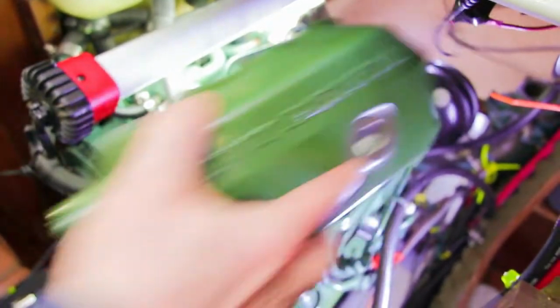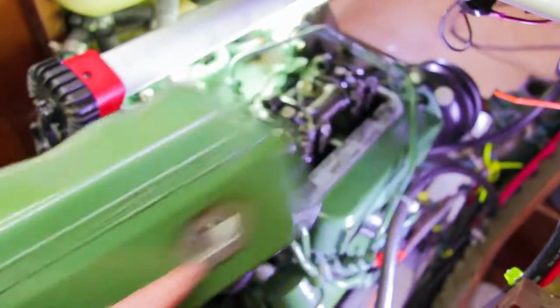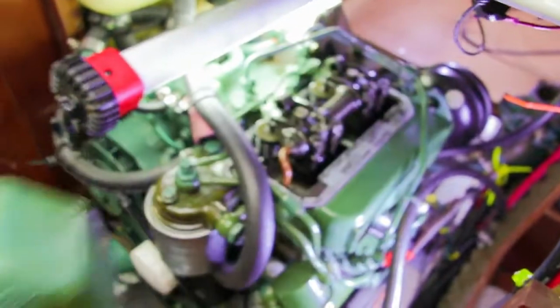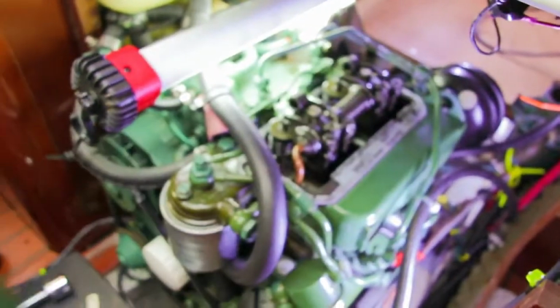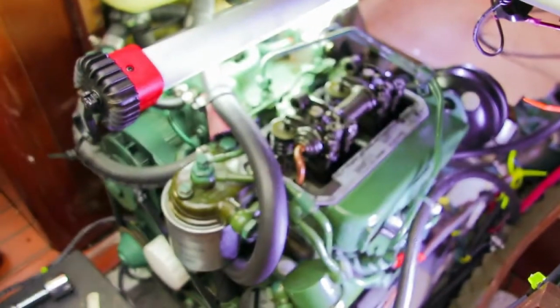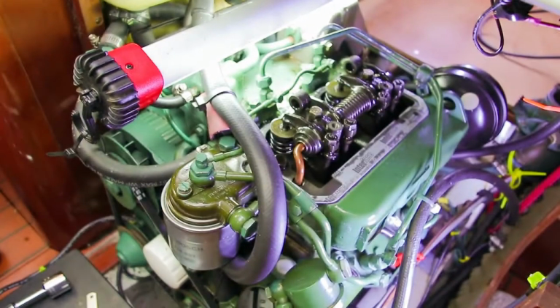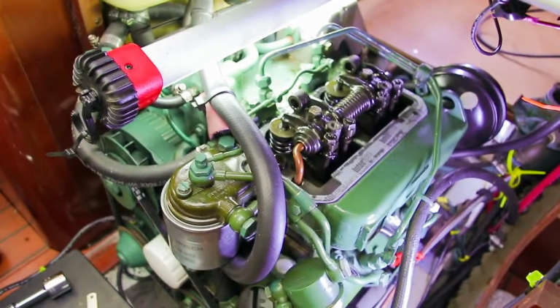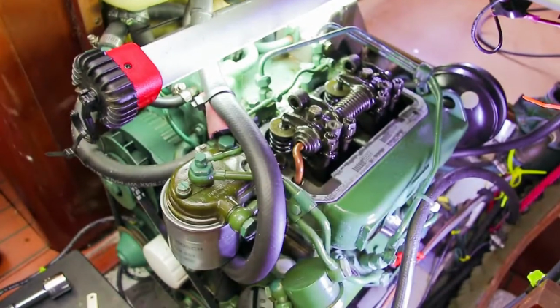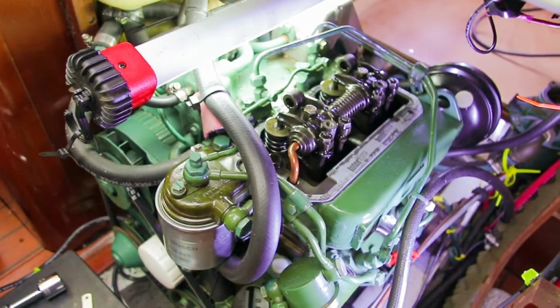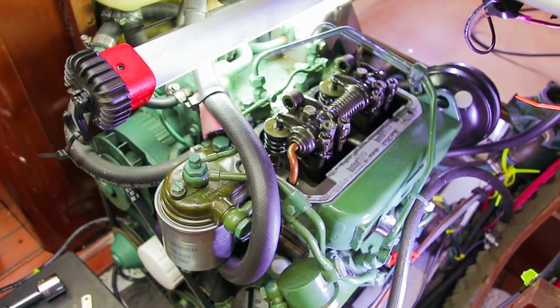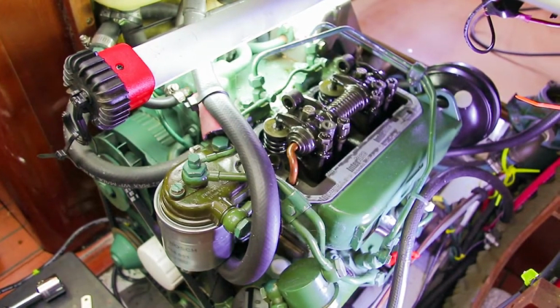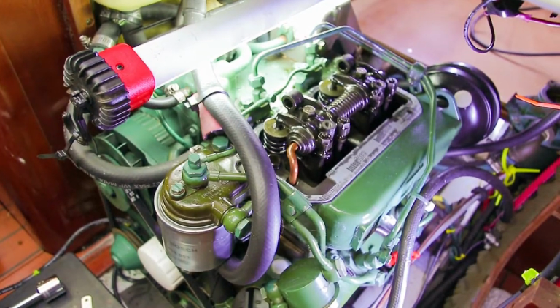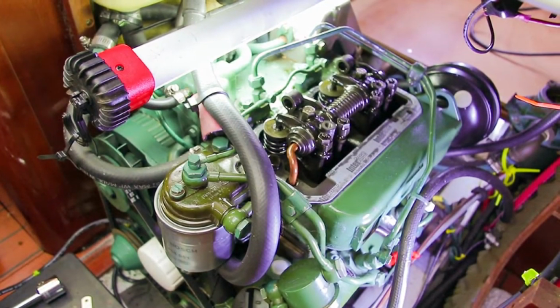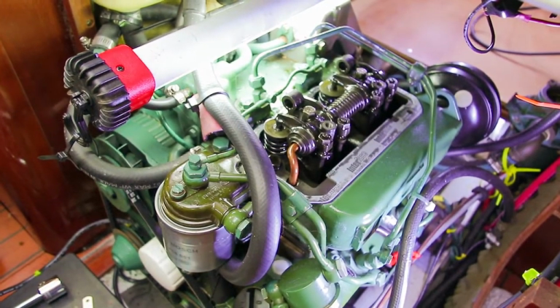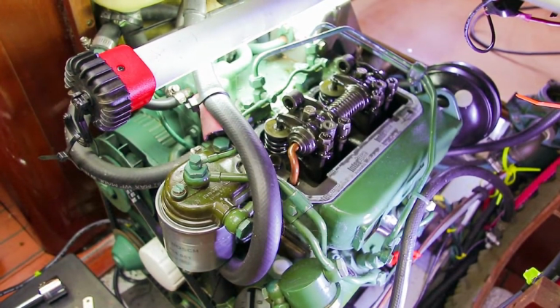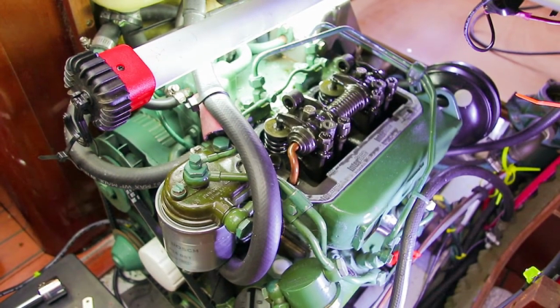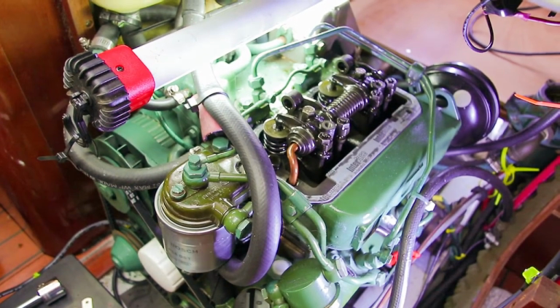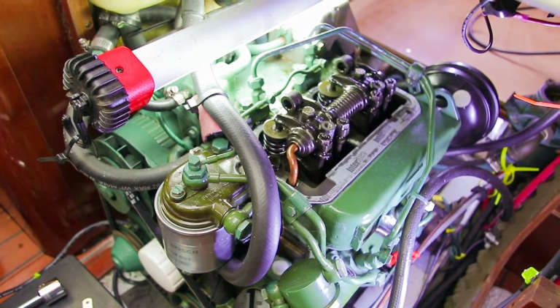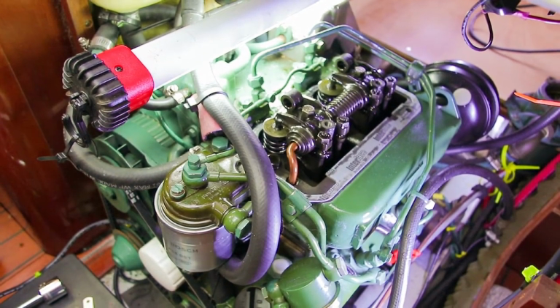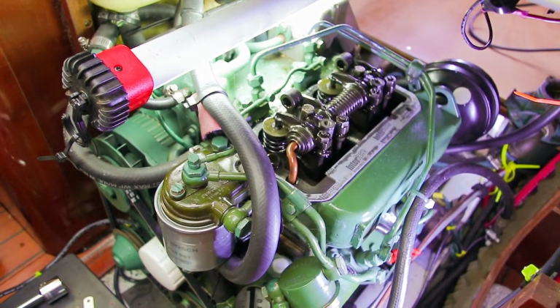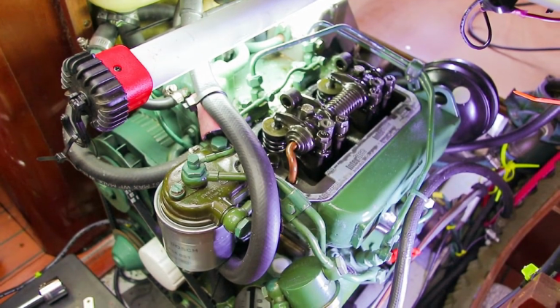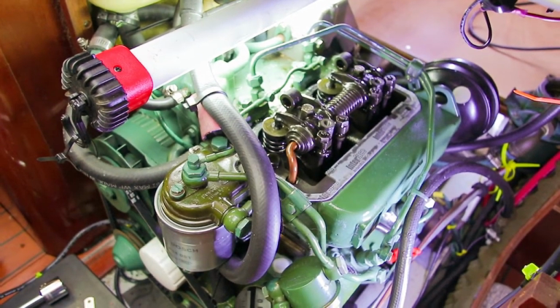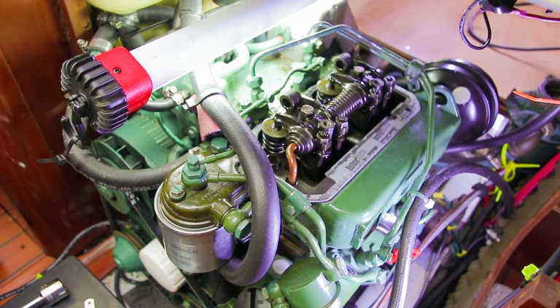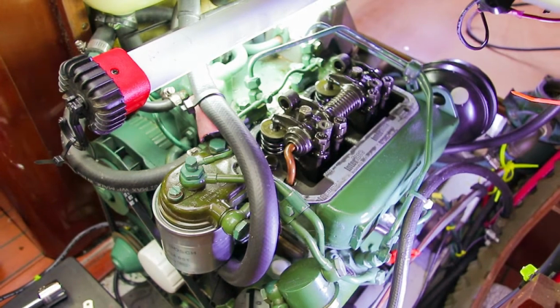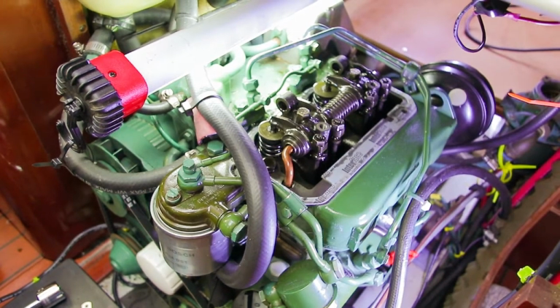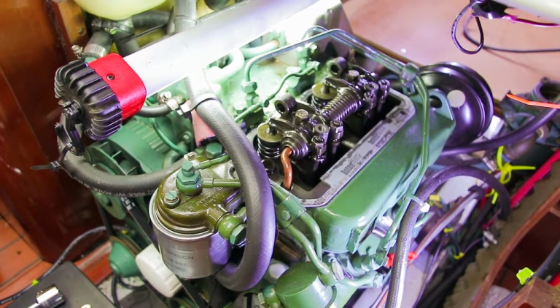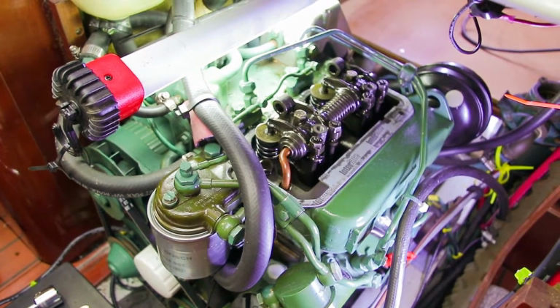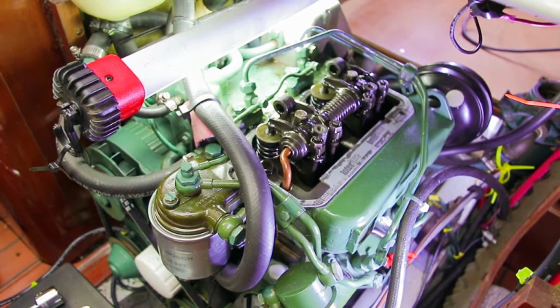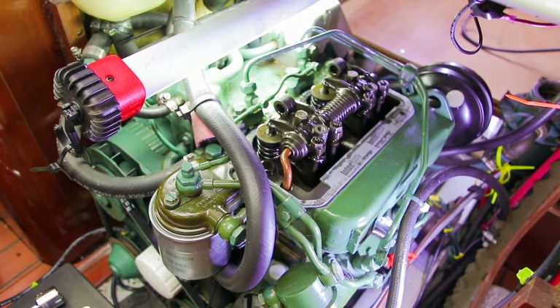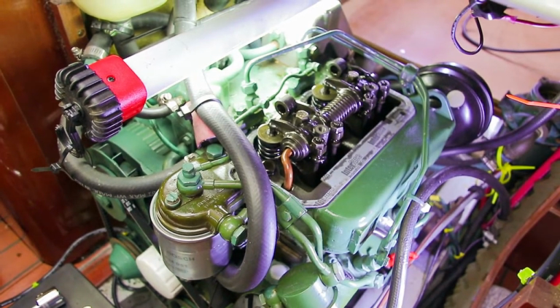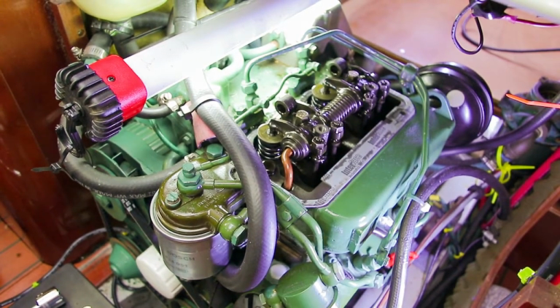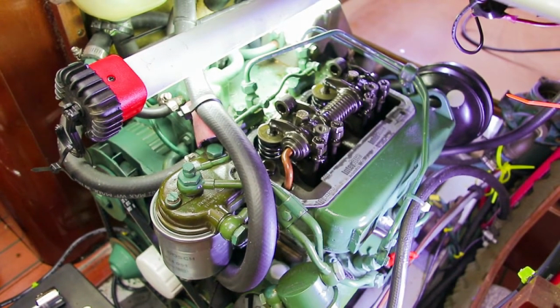And that's the valve cover — our valve clearance job for a Volvo Penta 2002. All done and in tune.